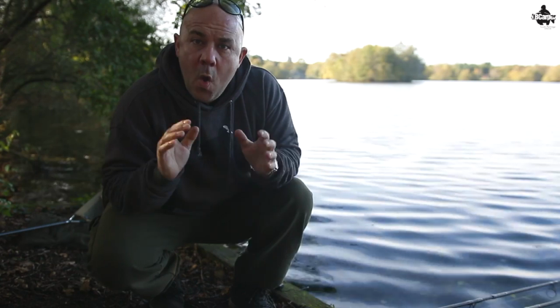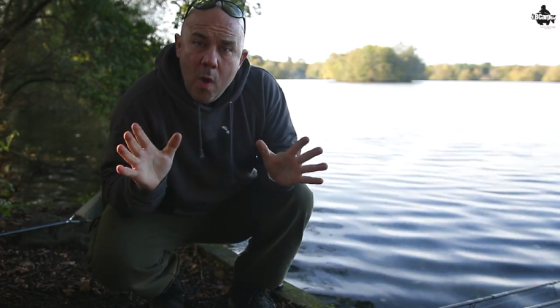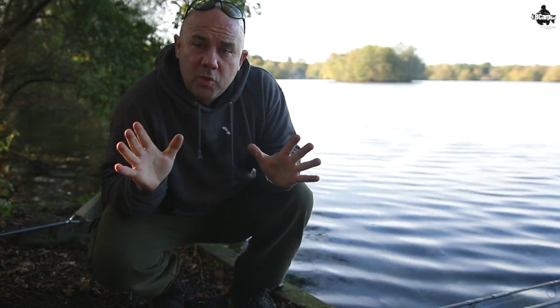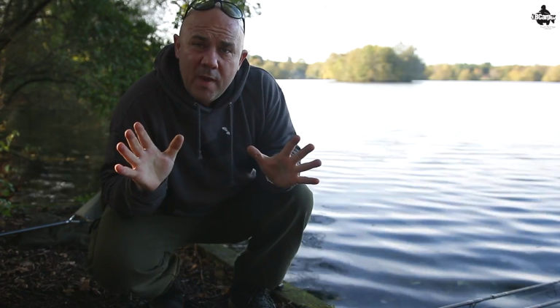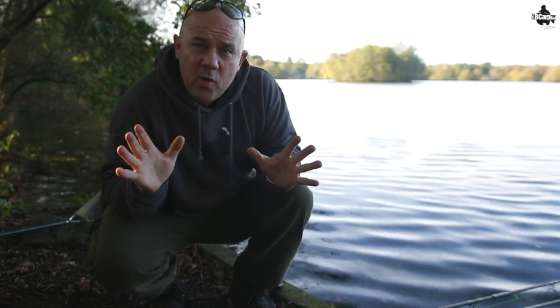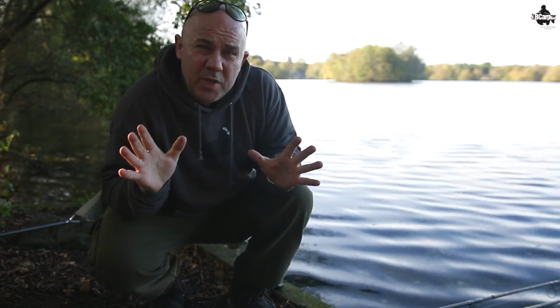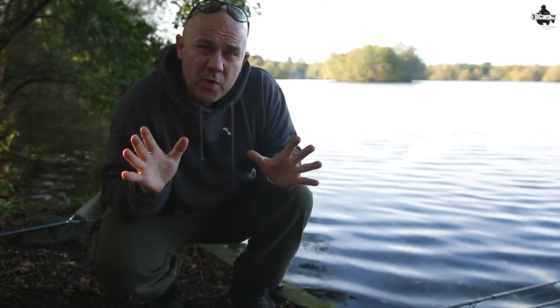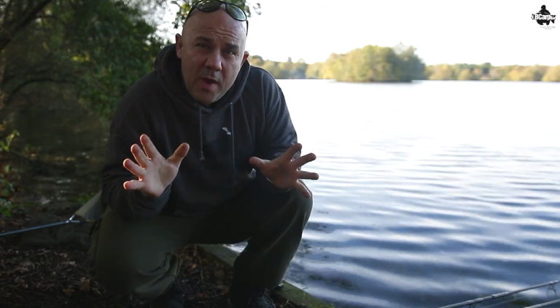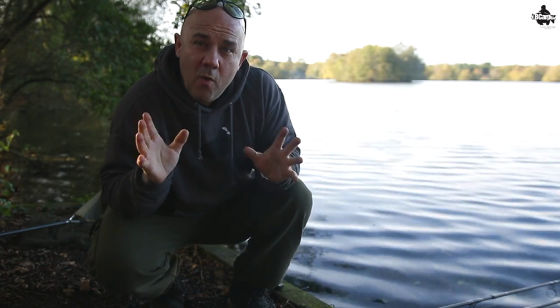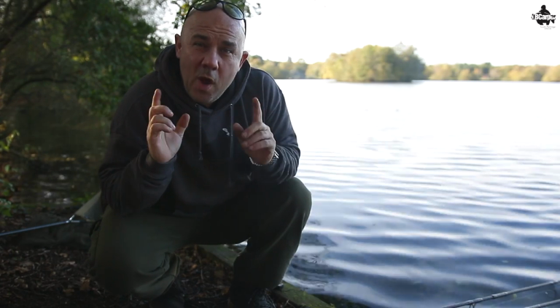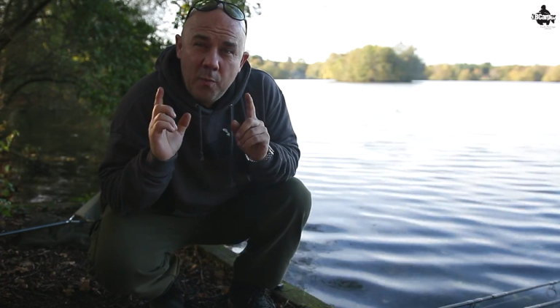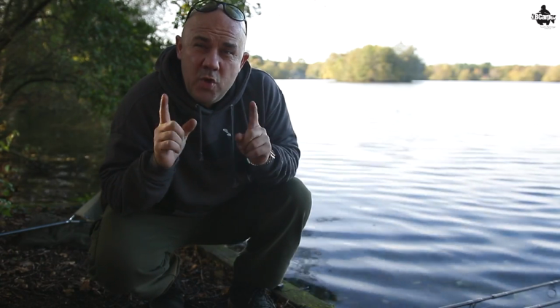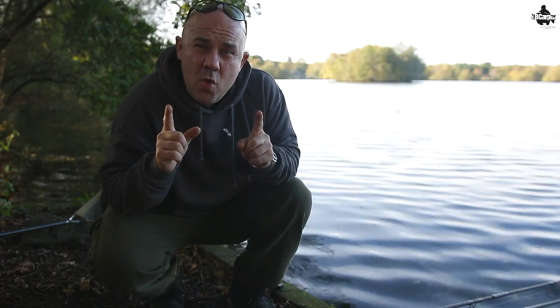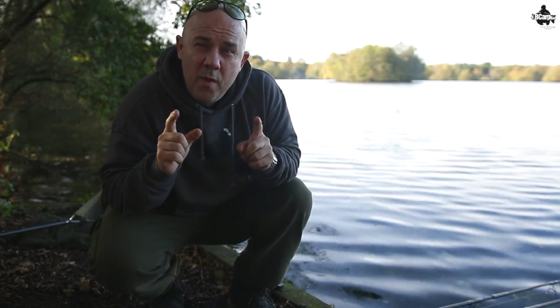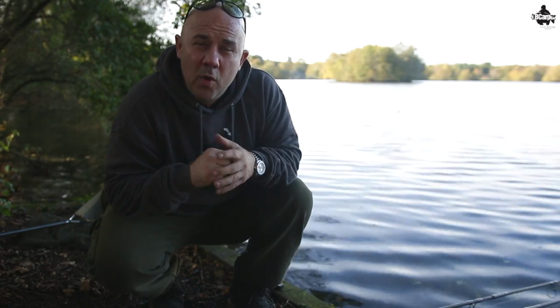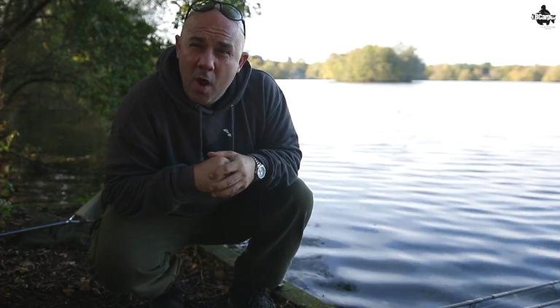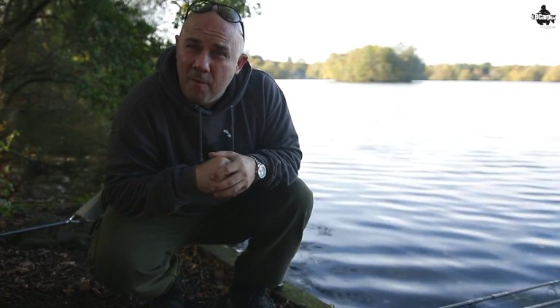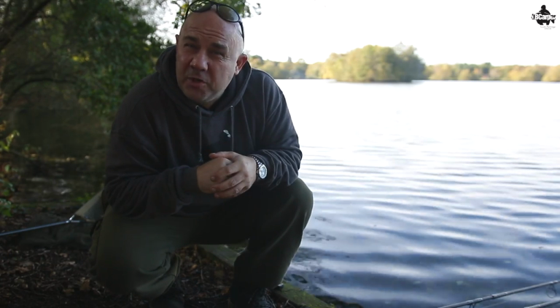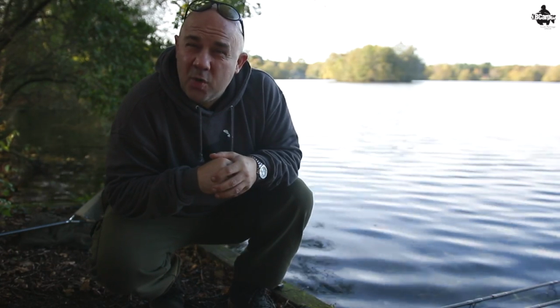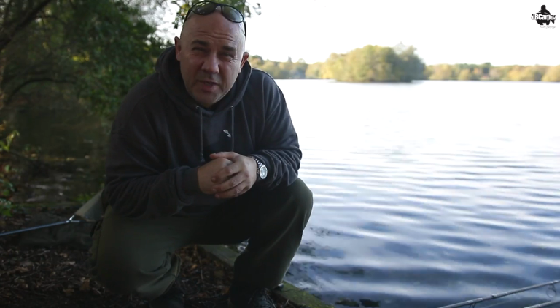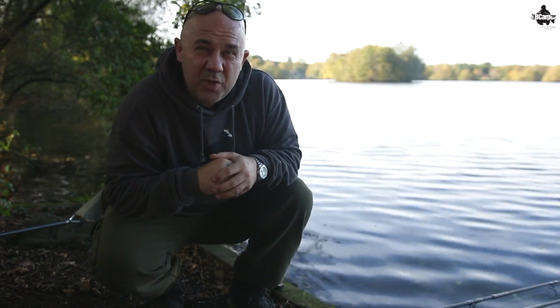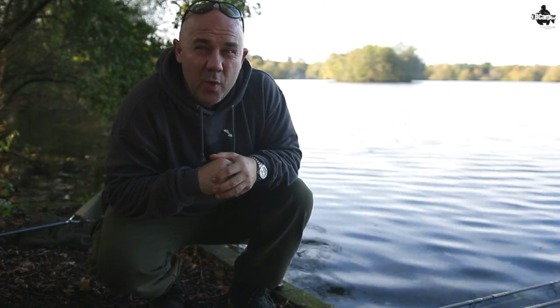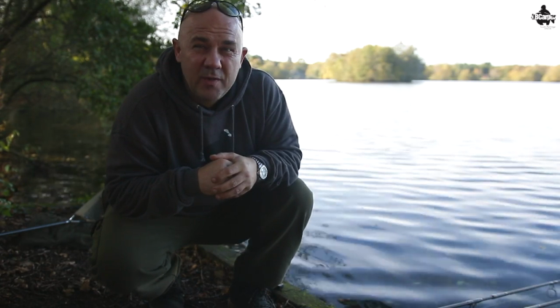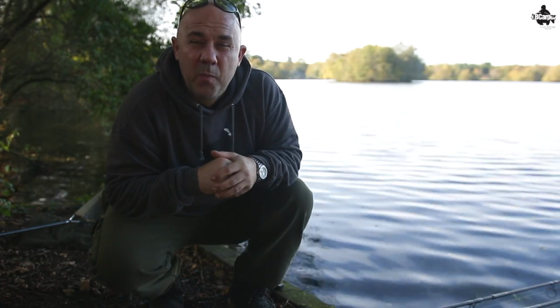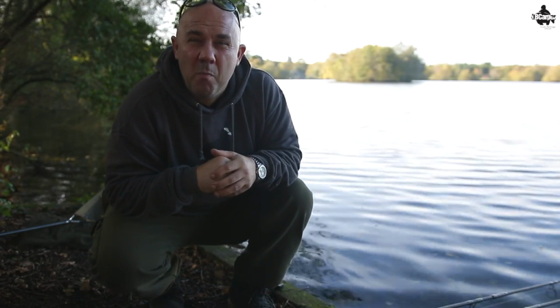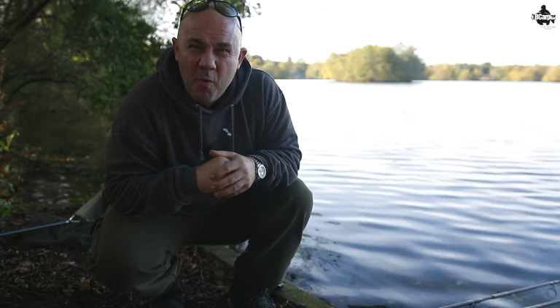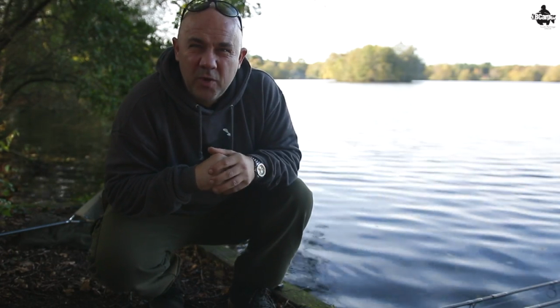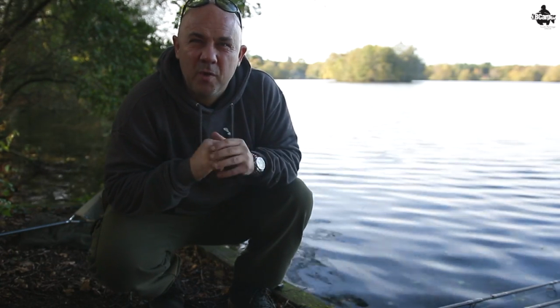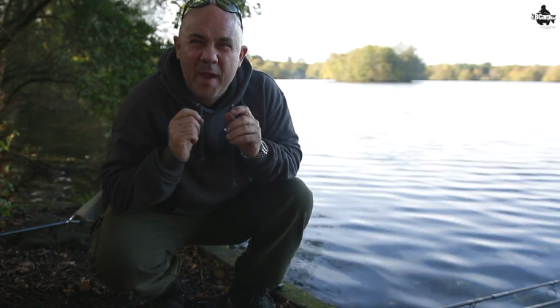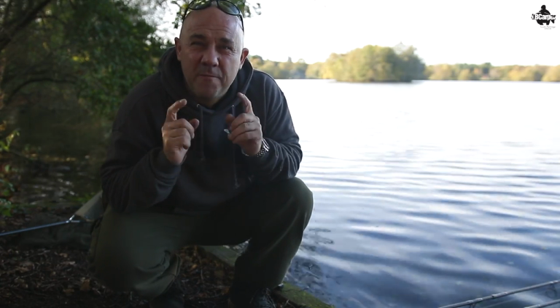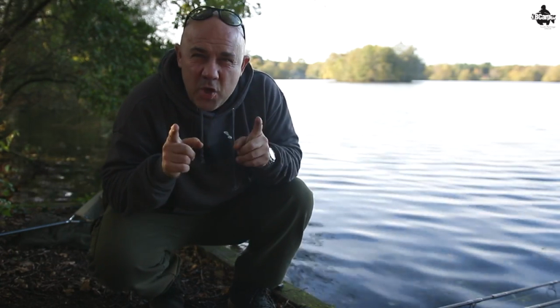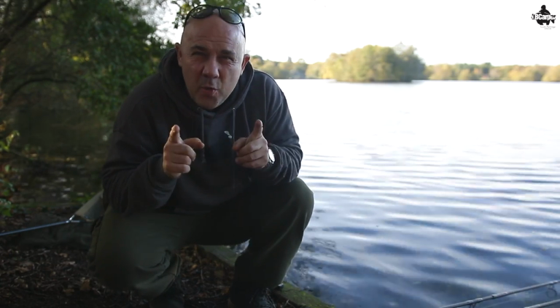Welcome to another question of the week where I help you with your carp fishing question queries to put more fish on the bank for you.